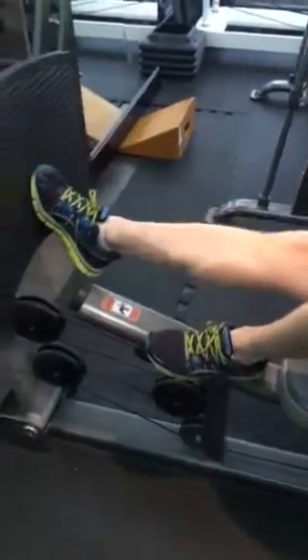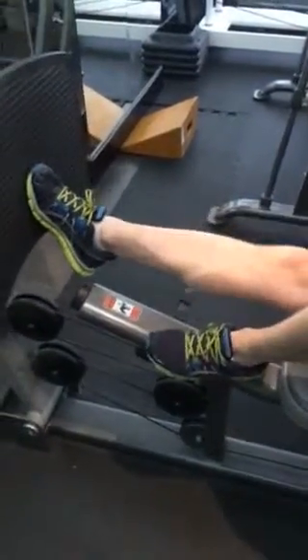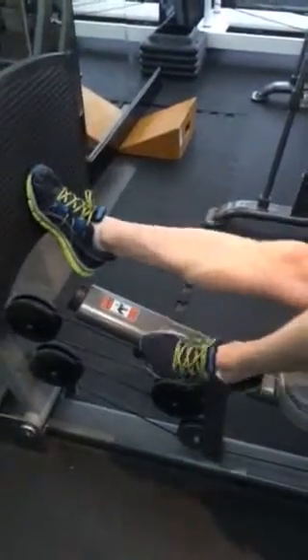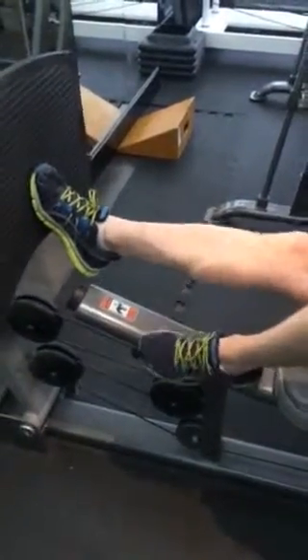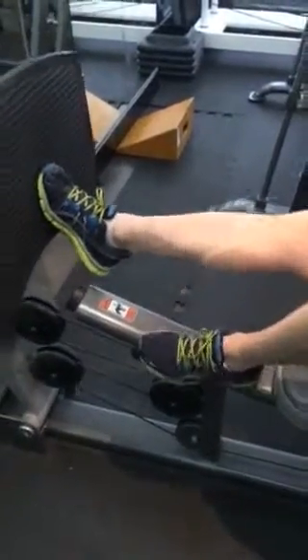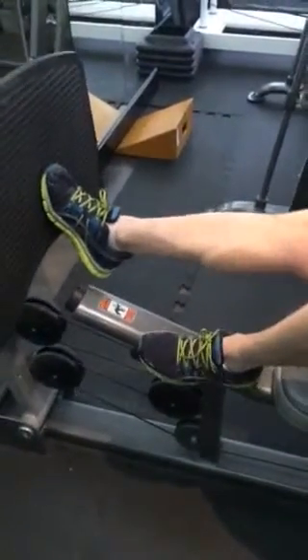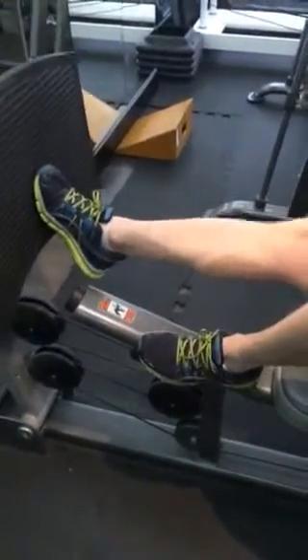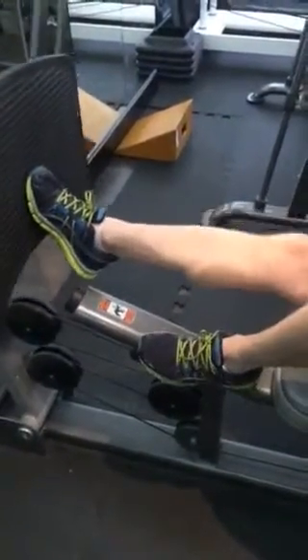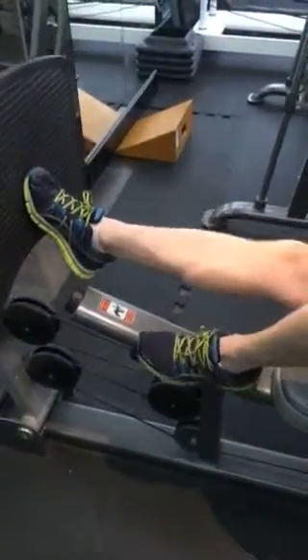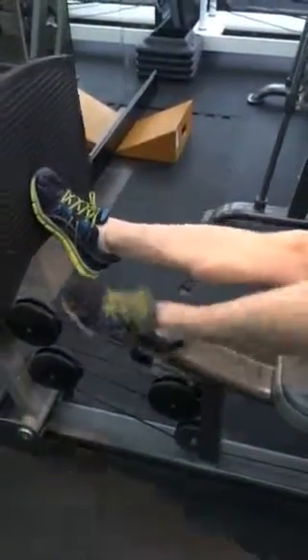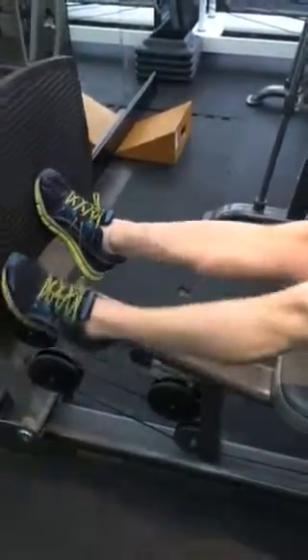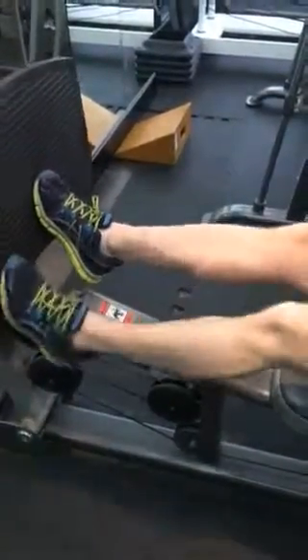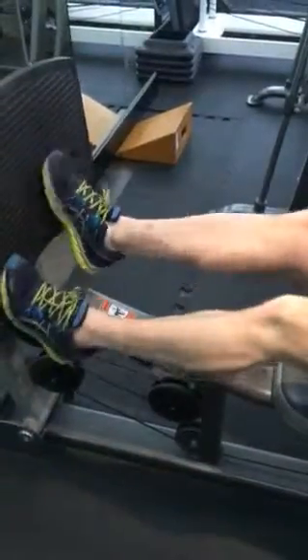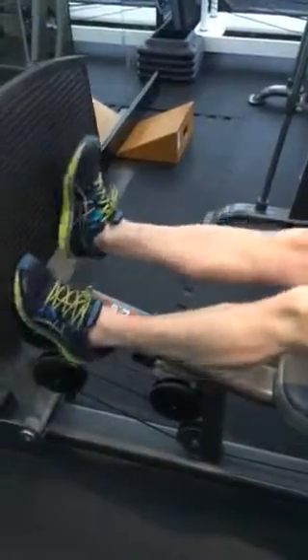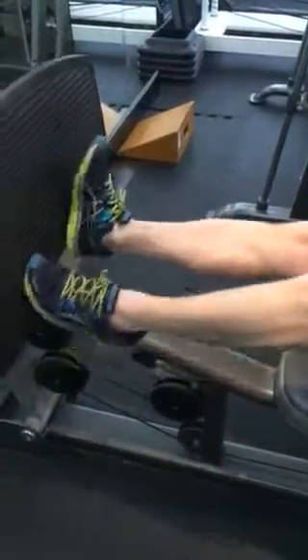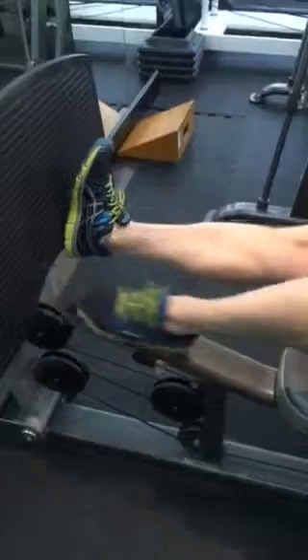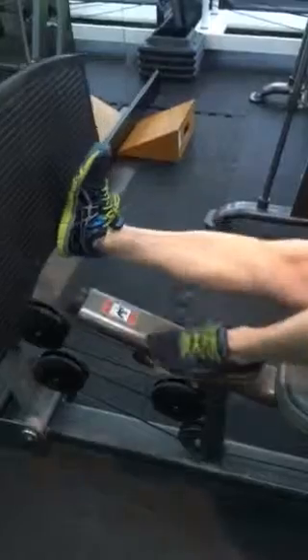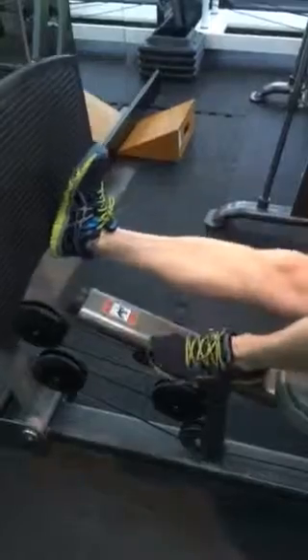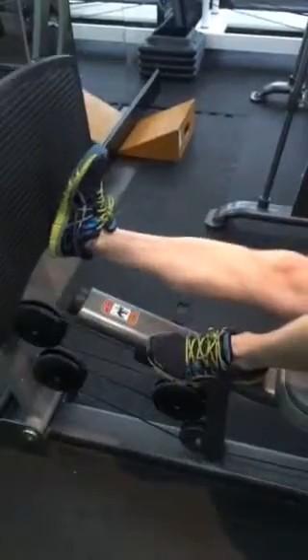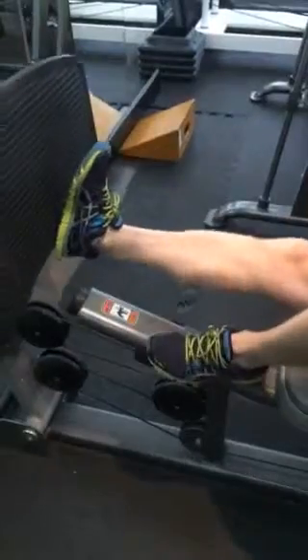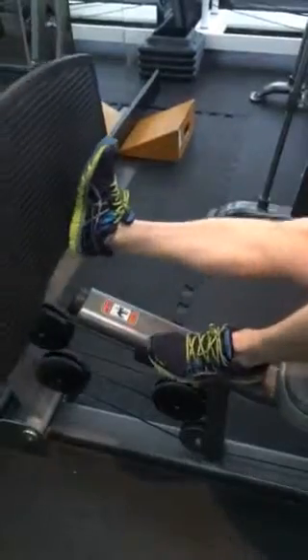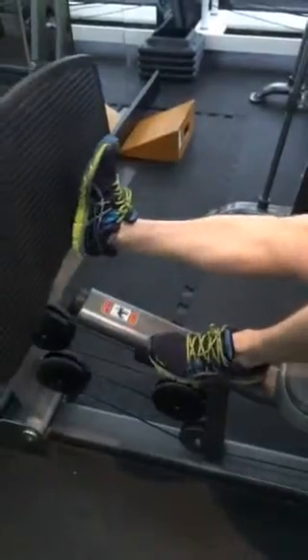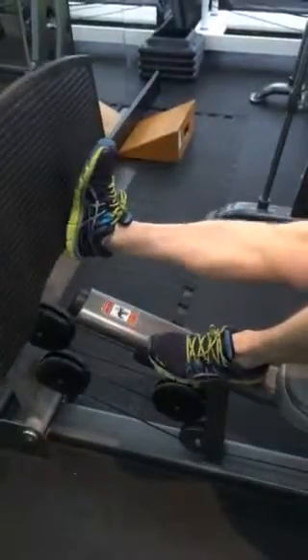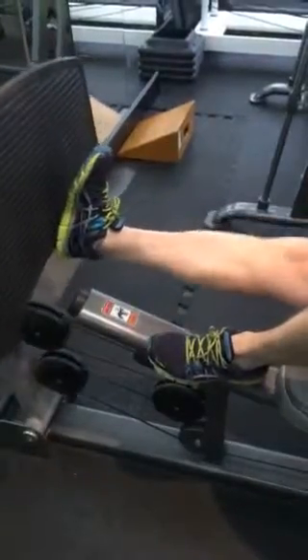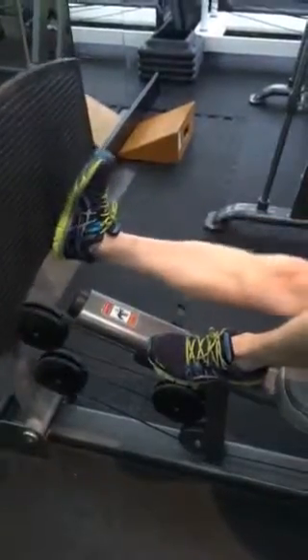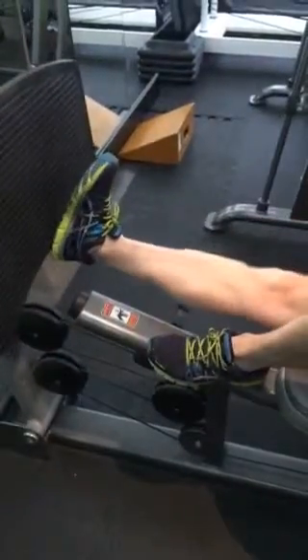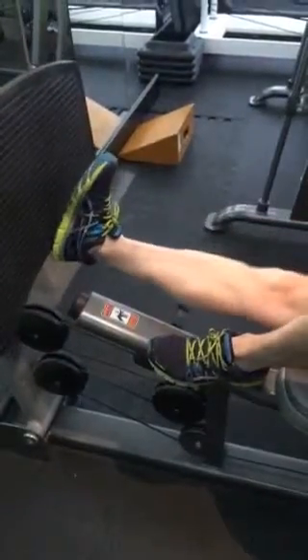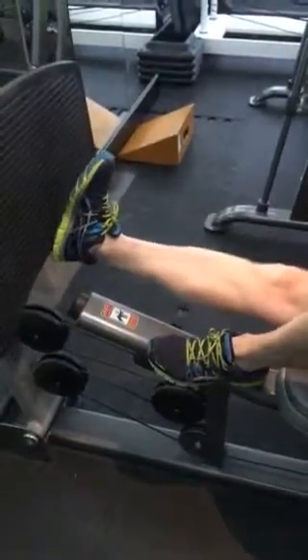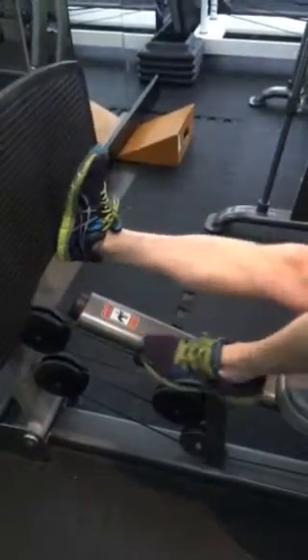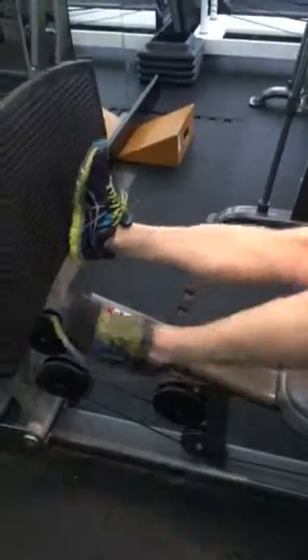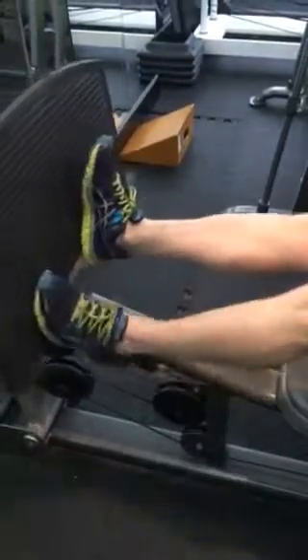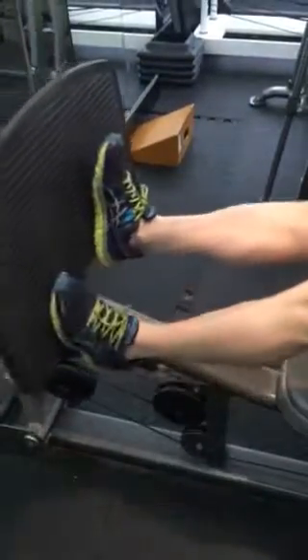100 reps on your toe, 100 on your heel into full extension.